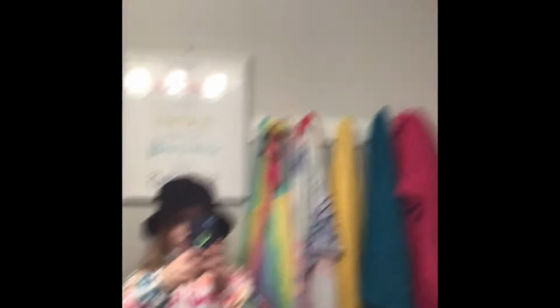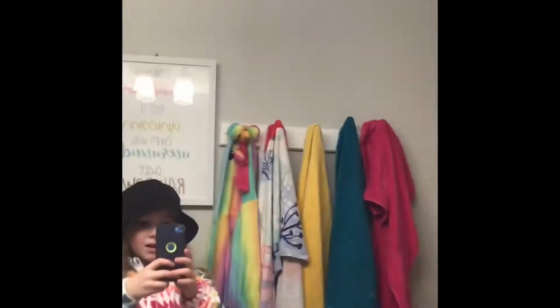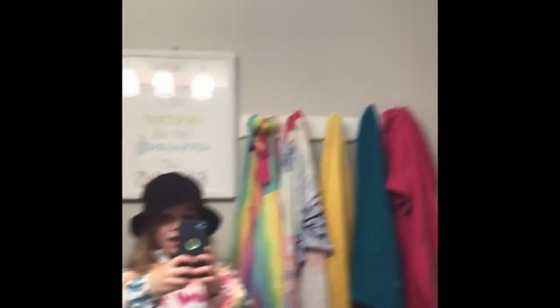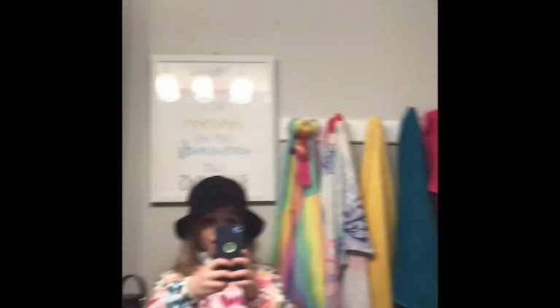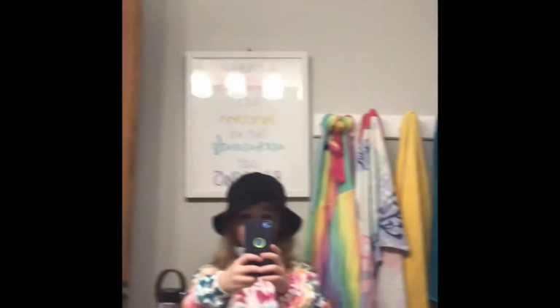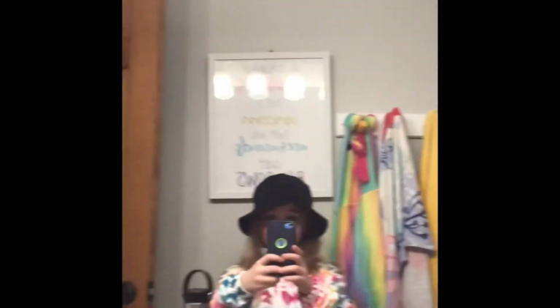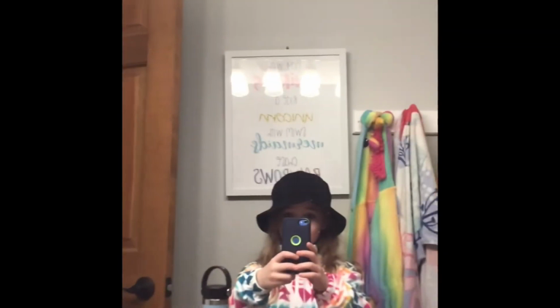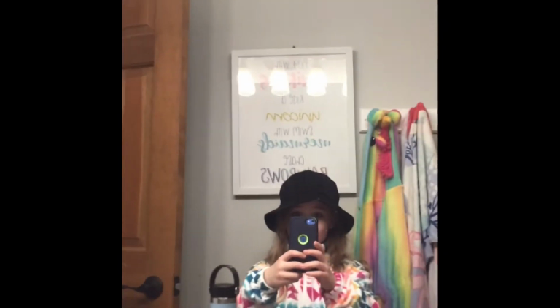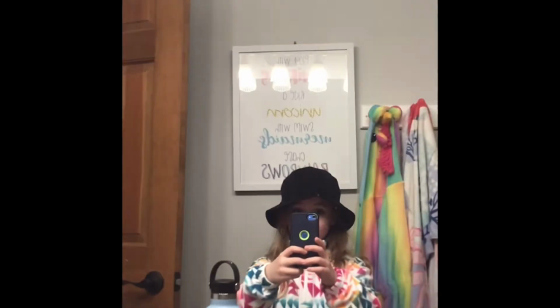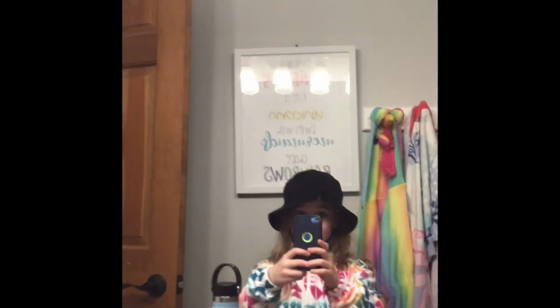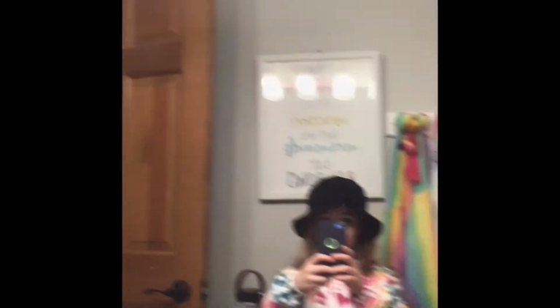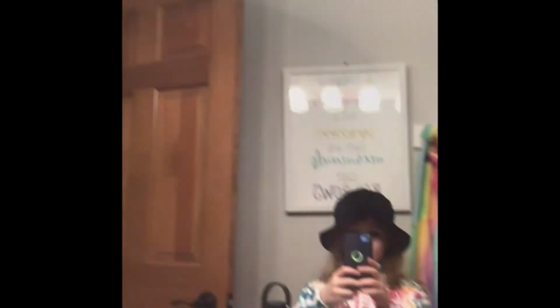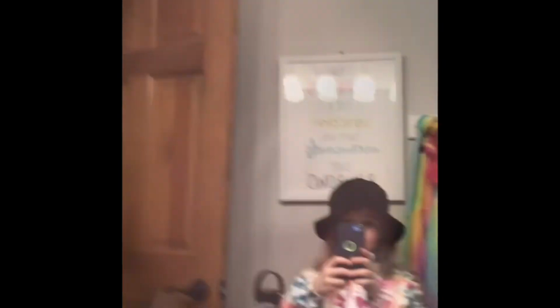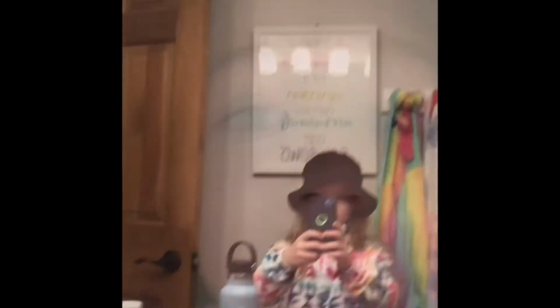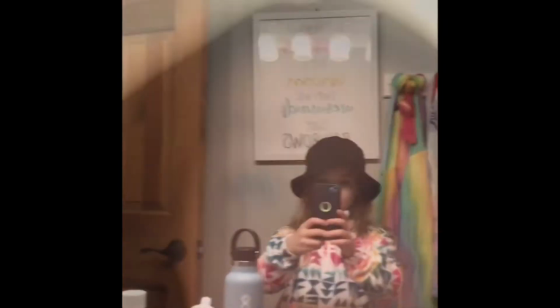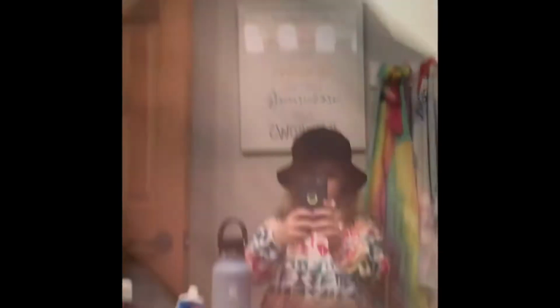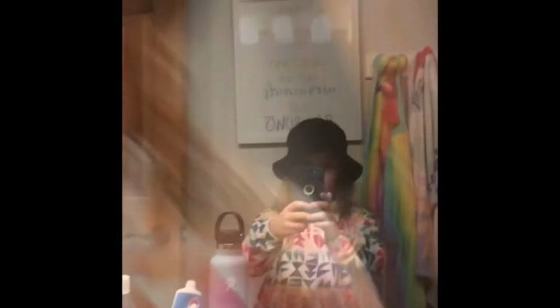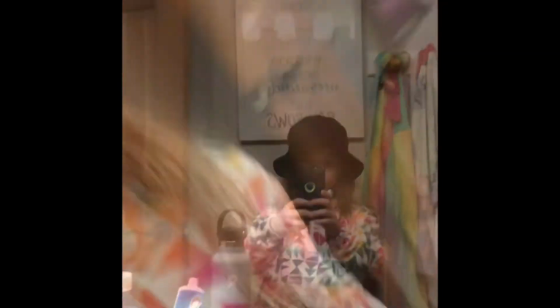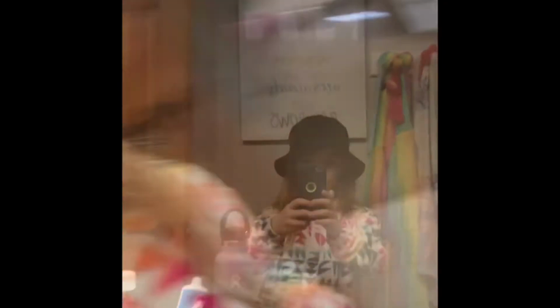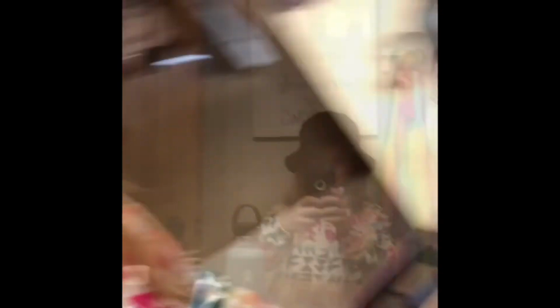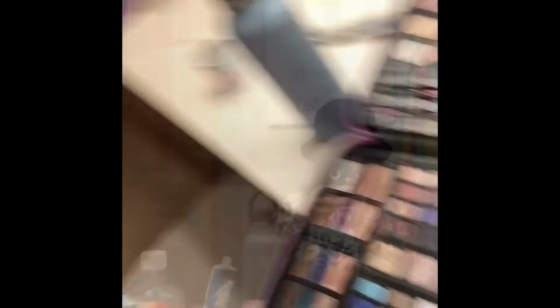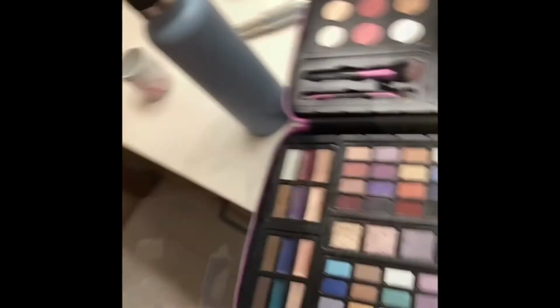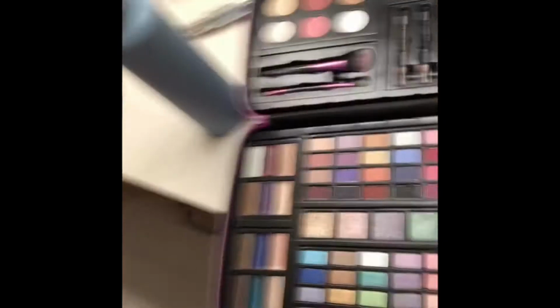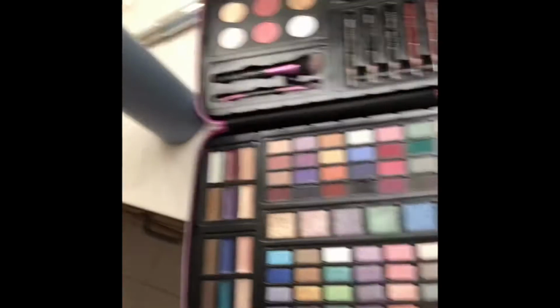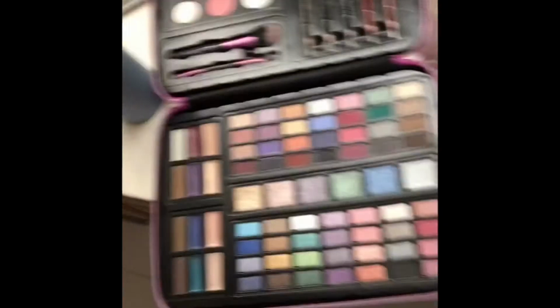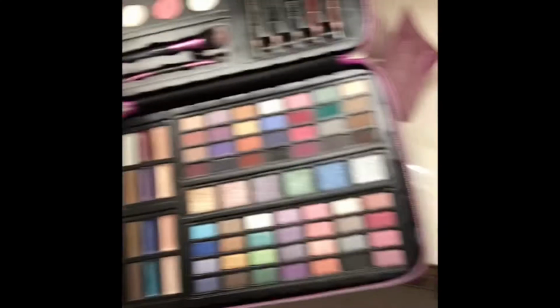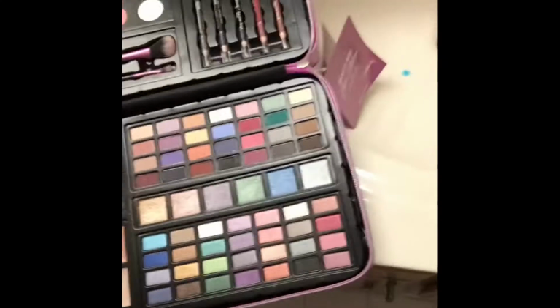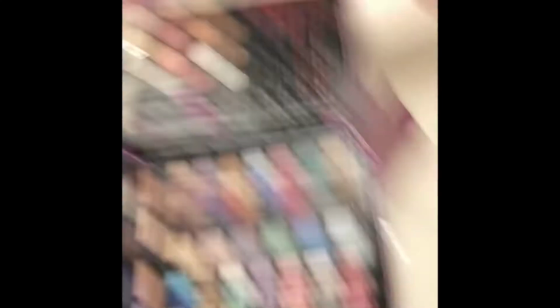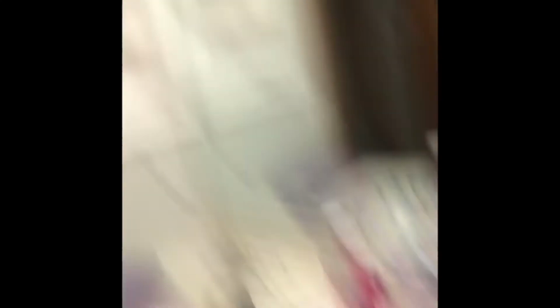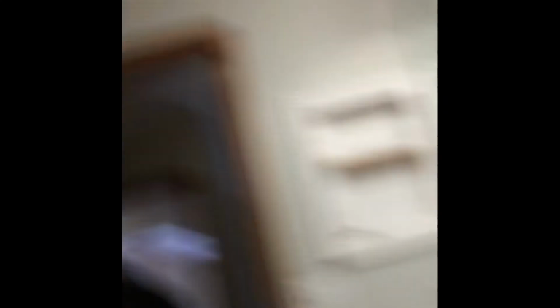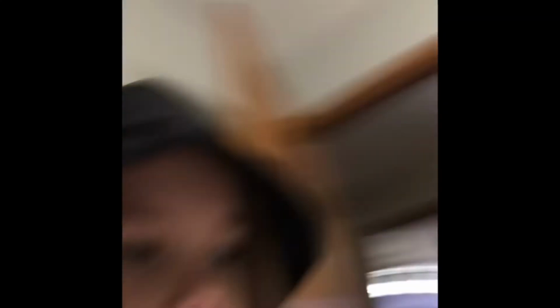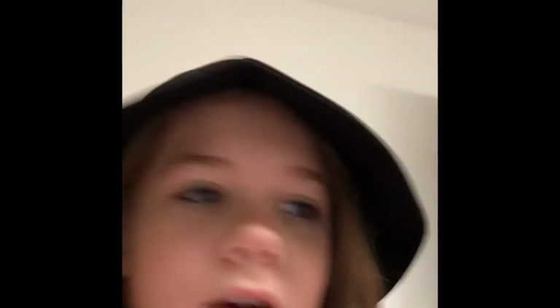Hey guys, welcome back to my YouTube channel. I just got a new kit of makeup.